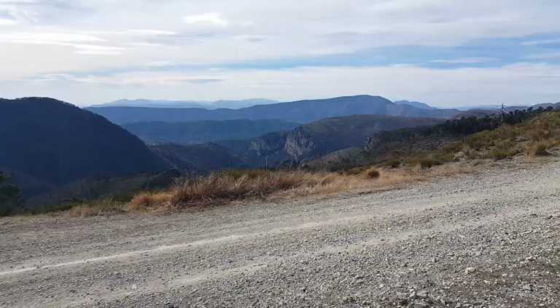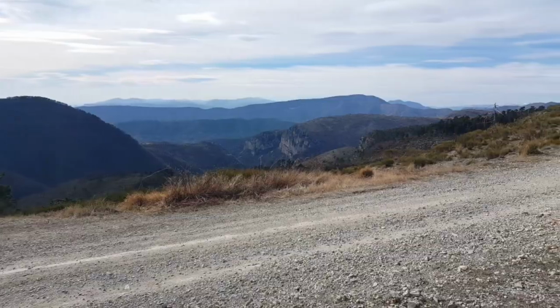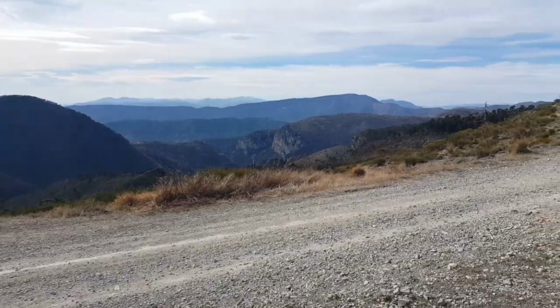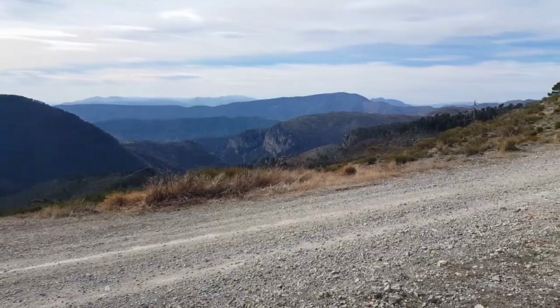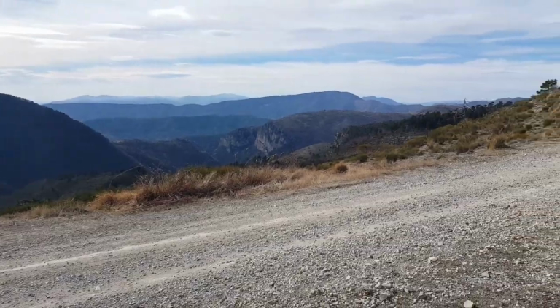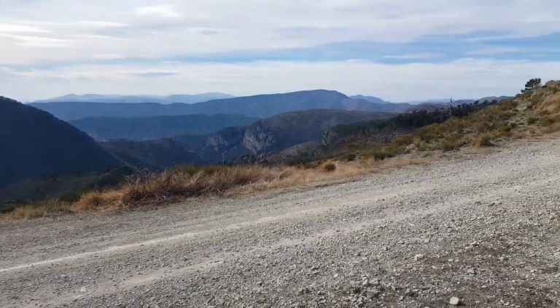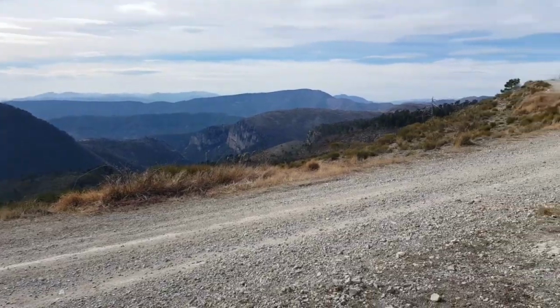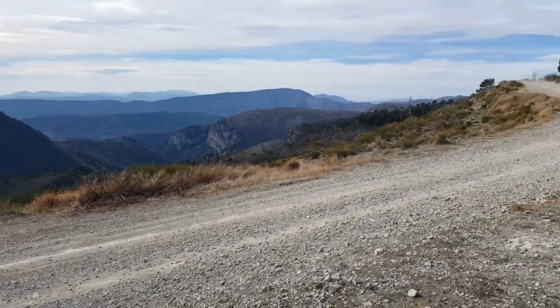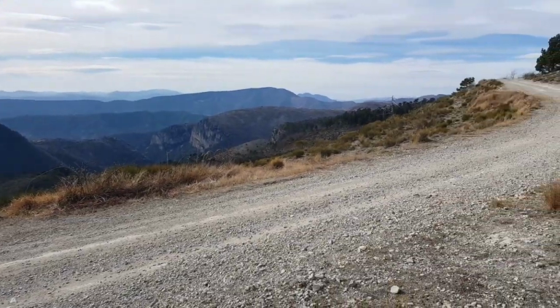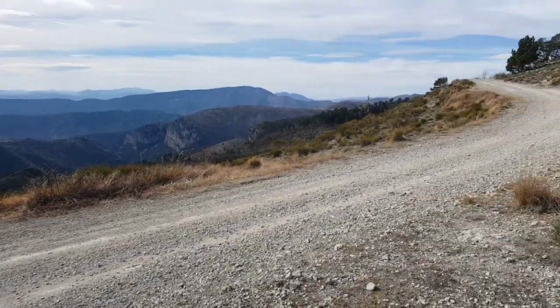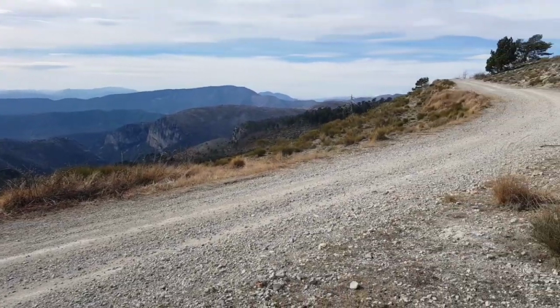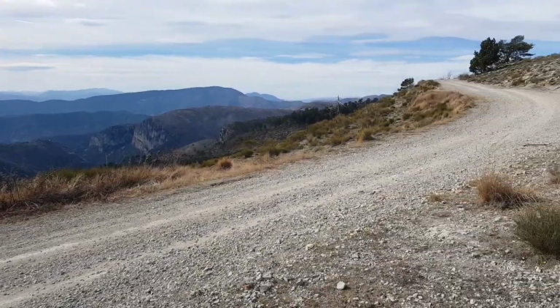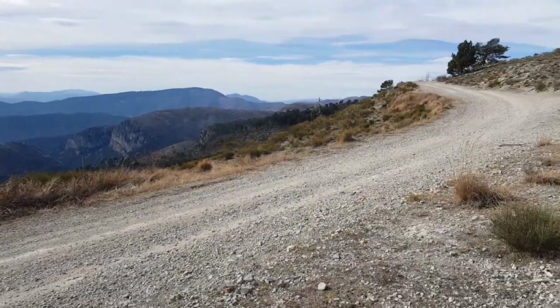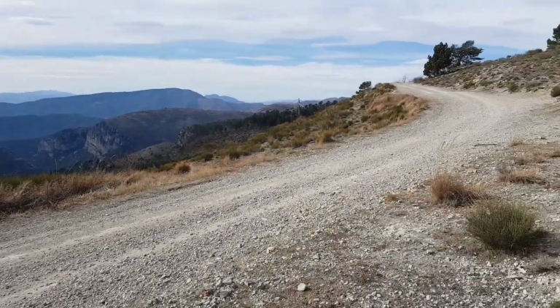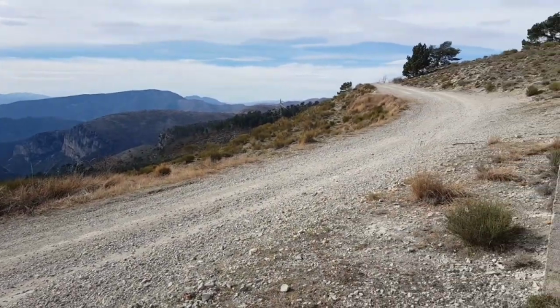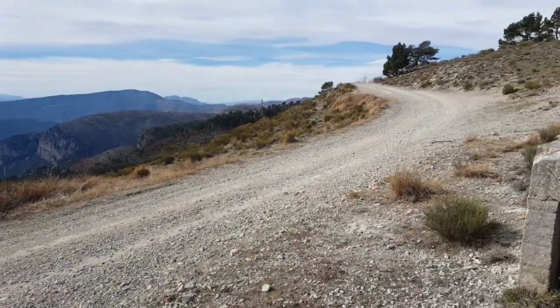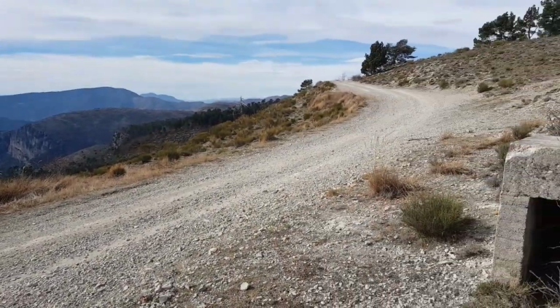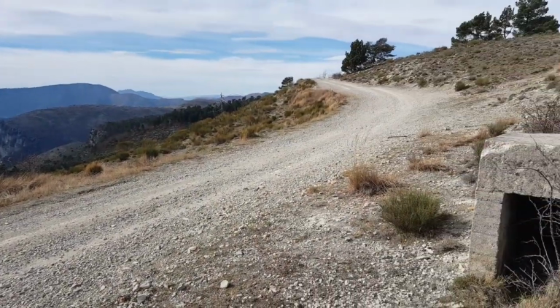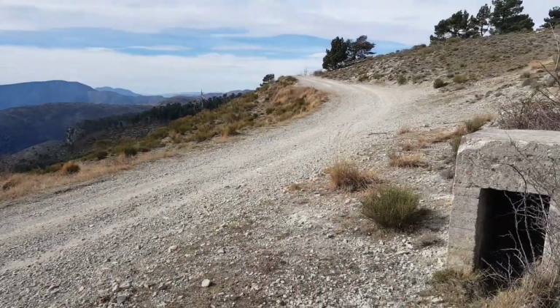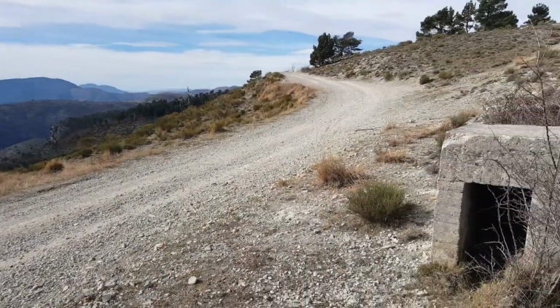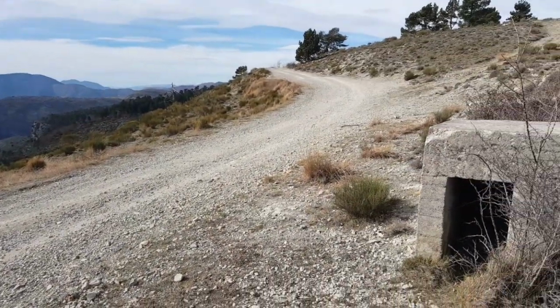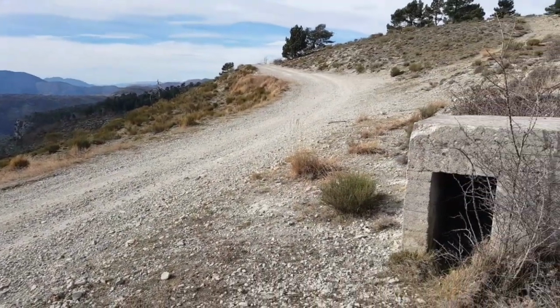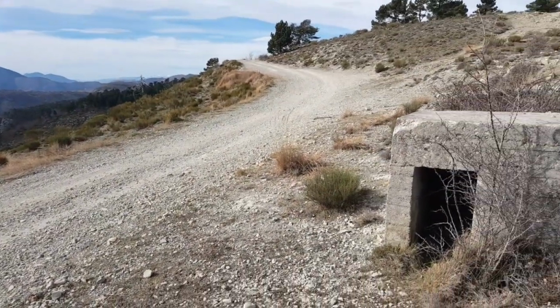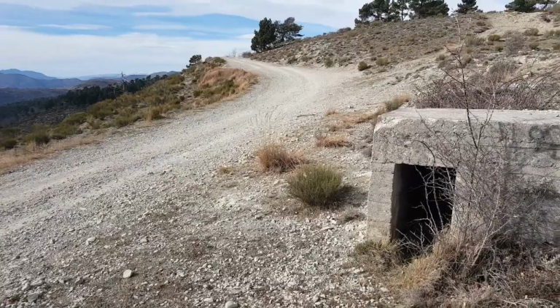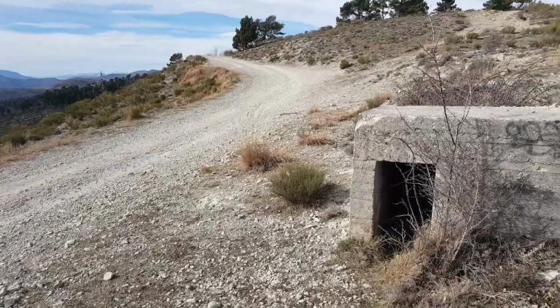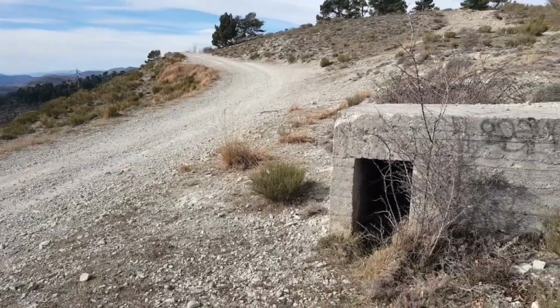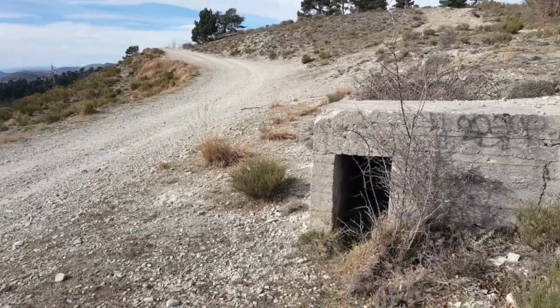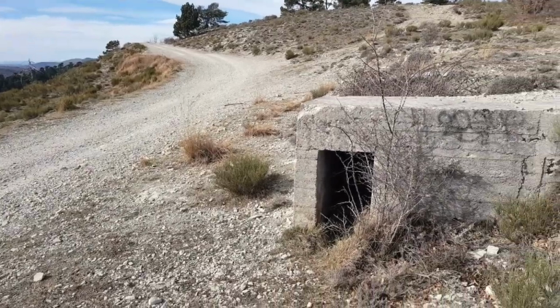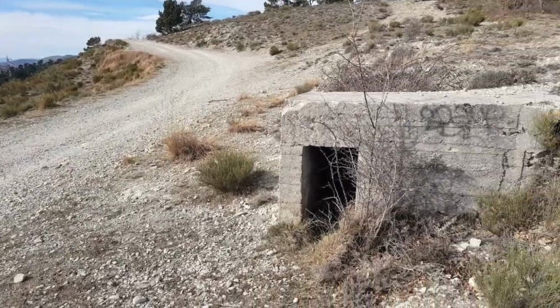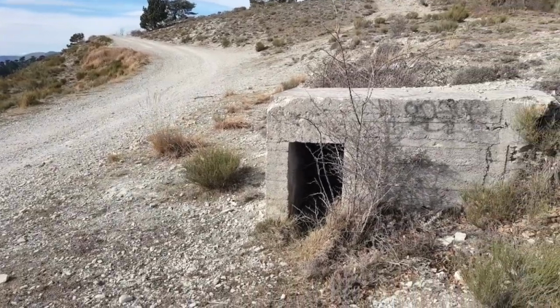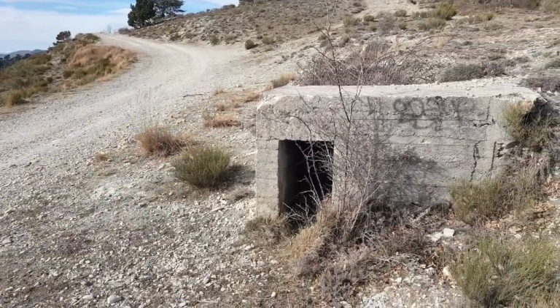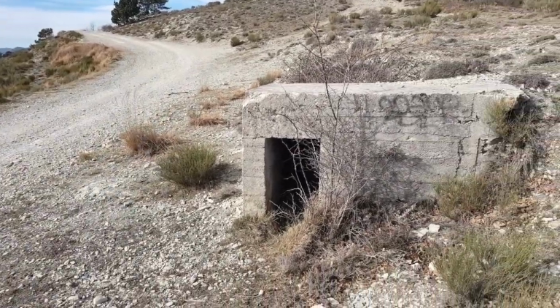Even in these beautiful mountains you find leftovers from the war.